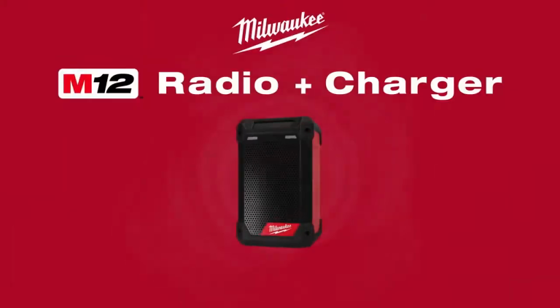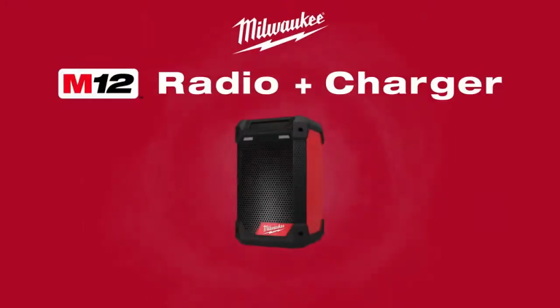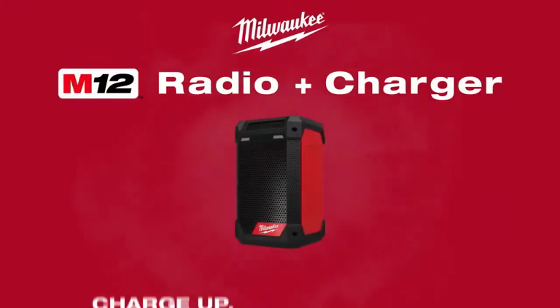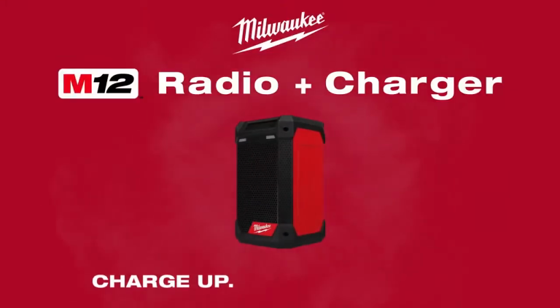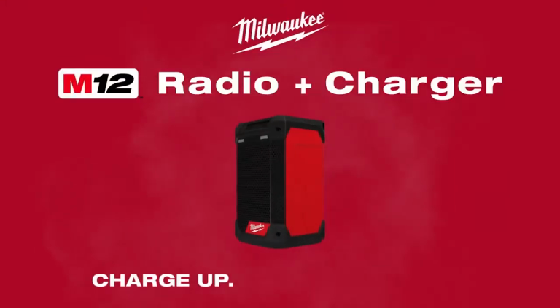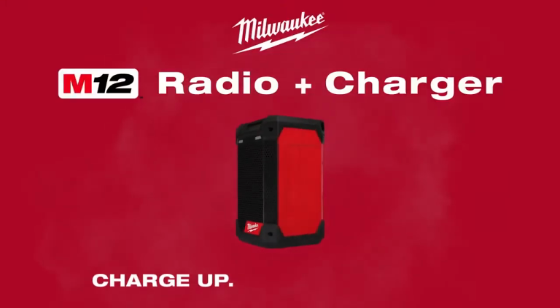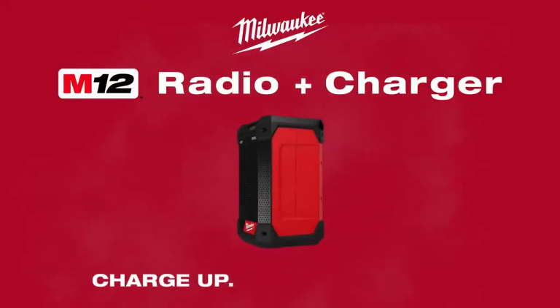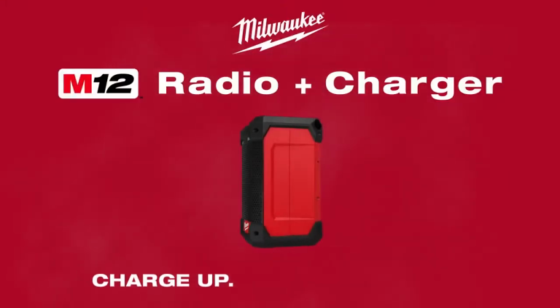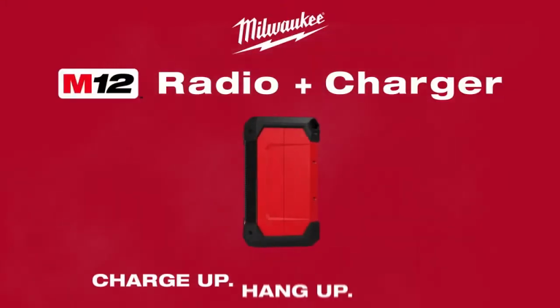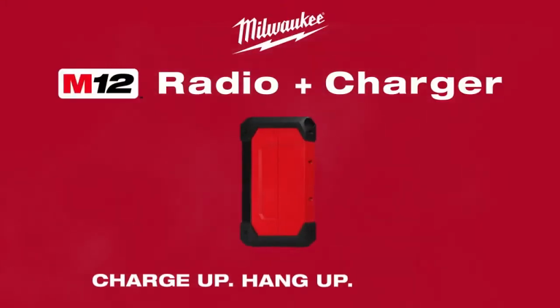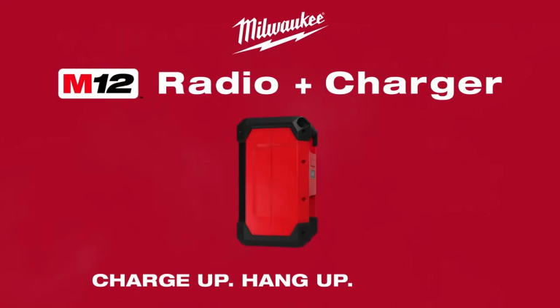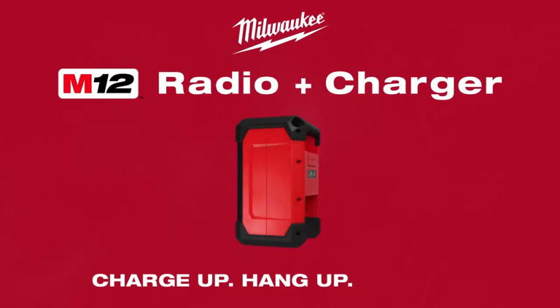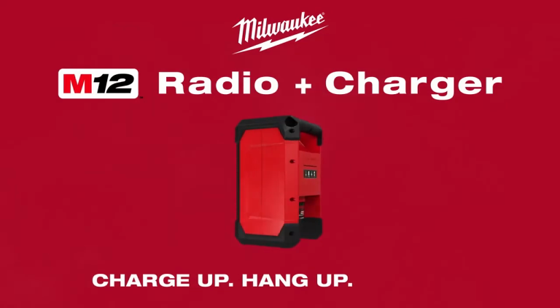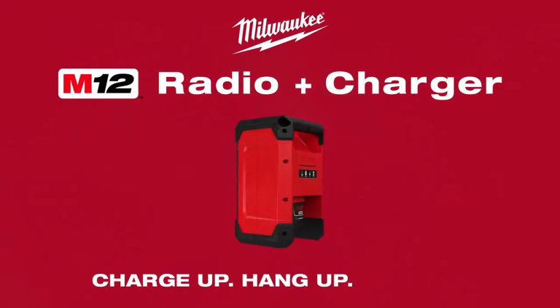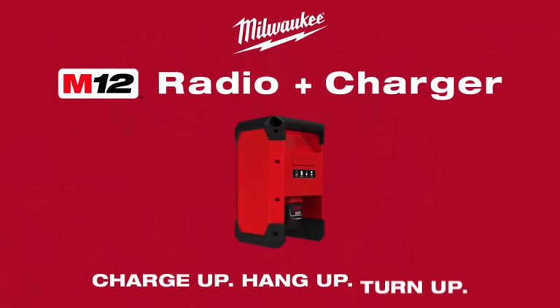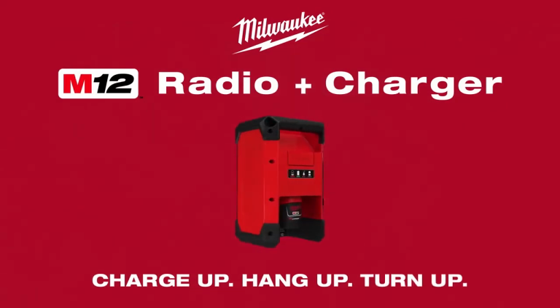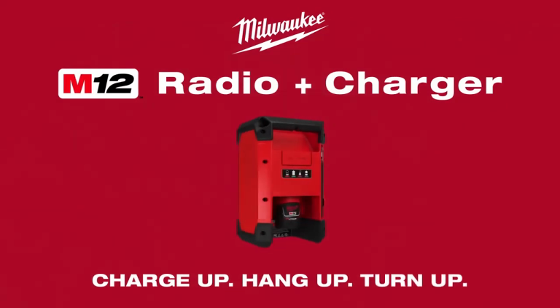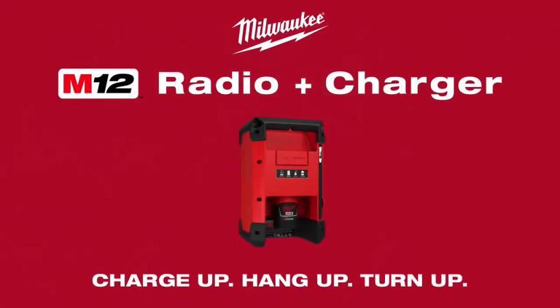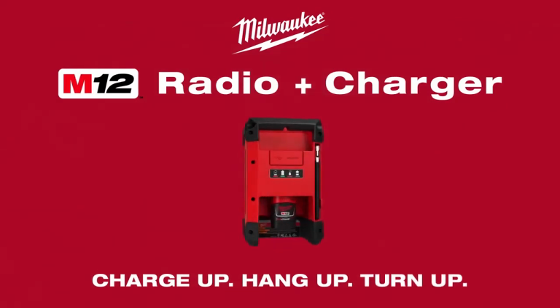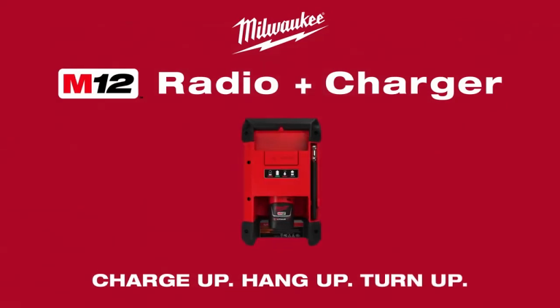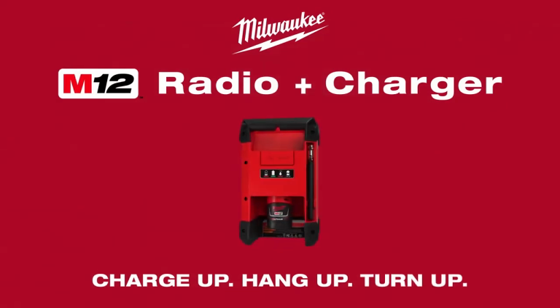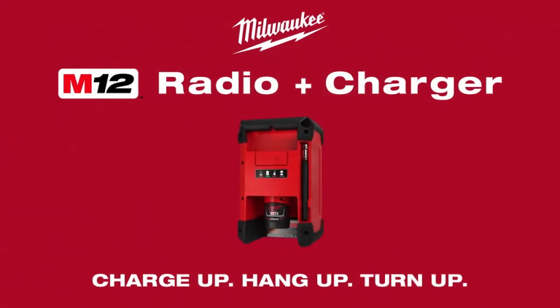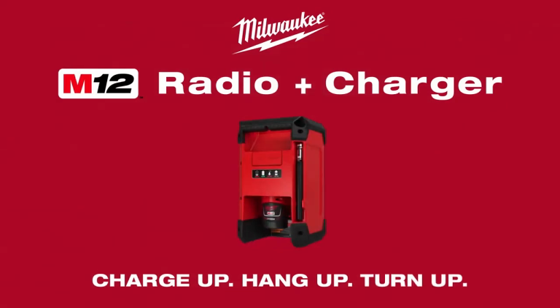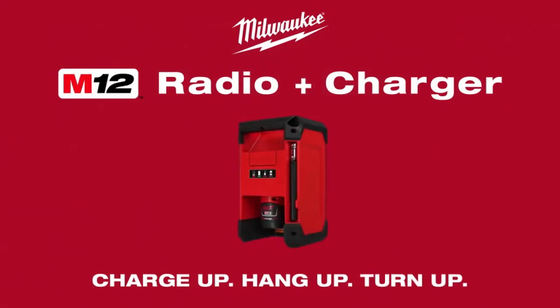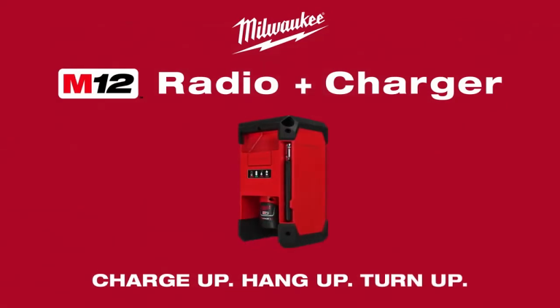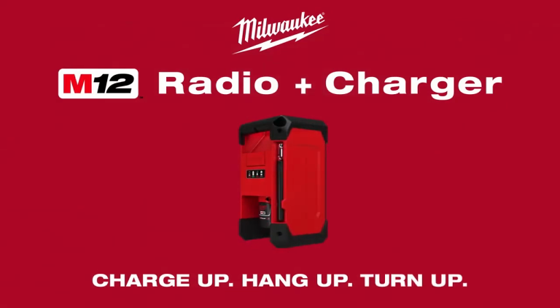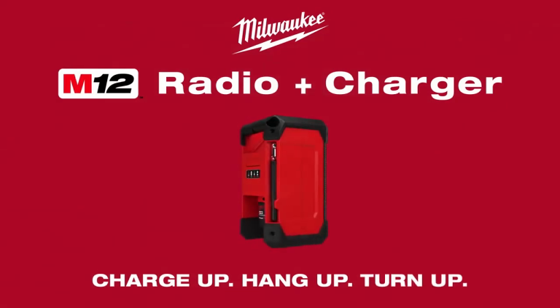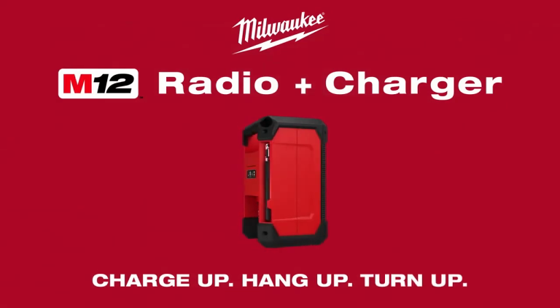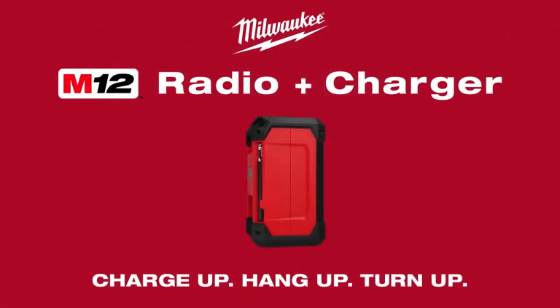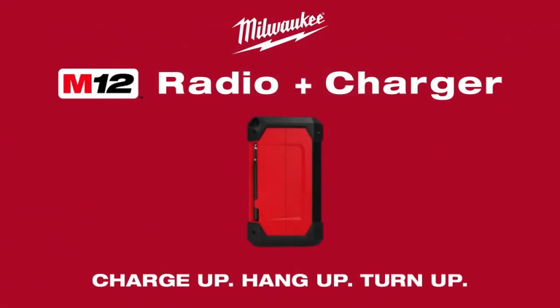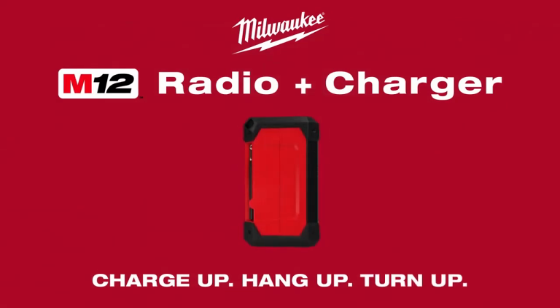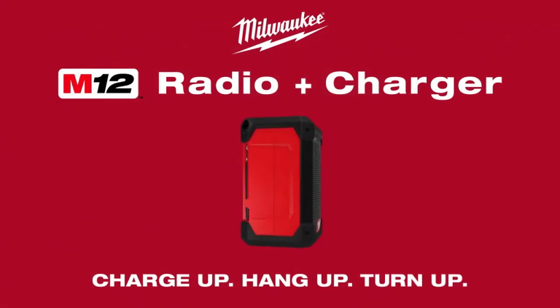Charge up. Hang up. Turn up. With the Milwaukee M12 Radio and Charger.